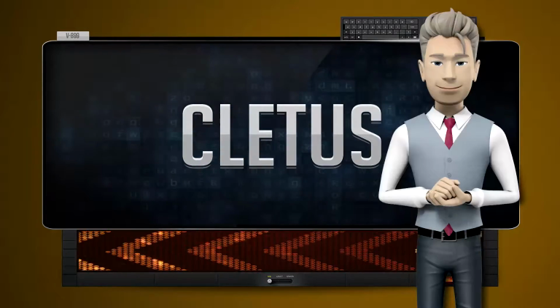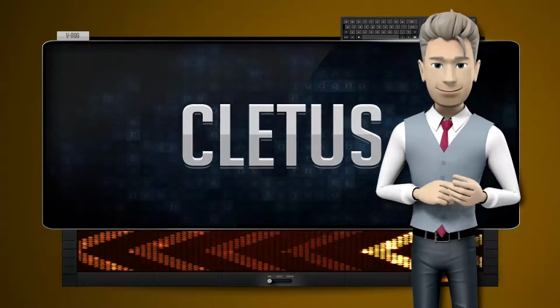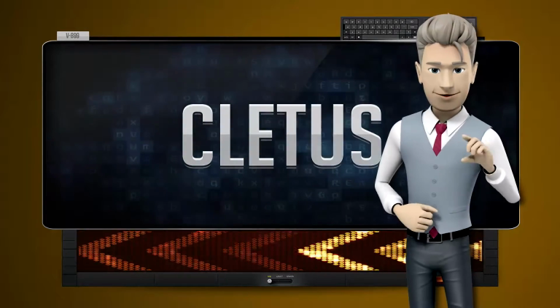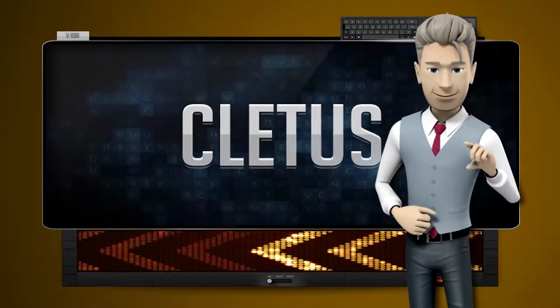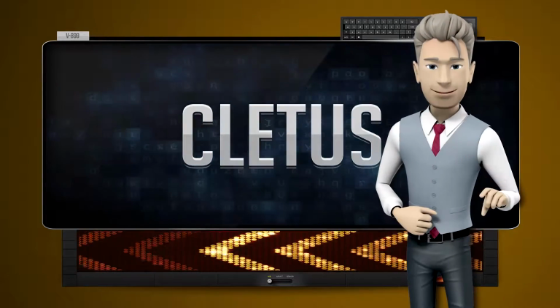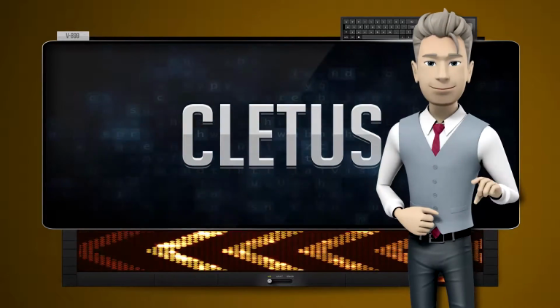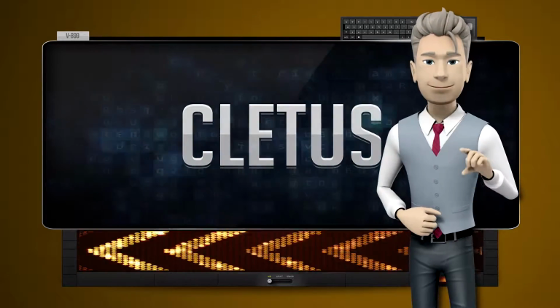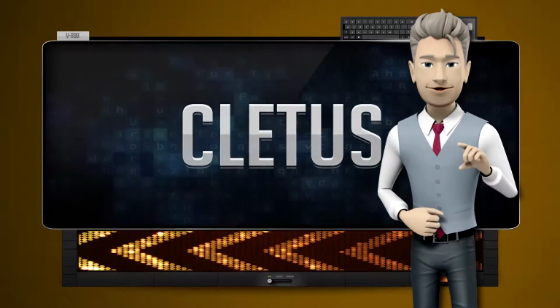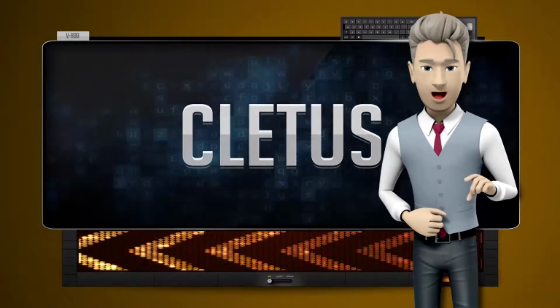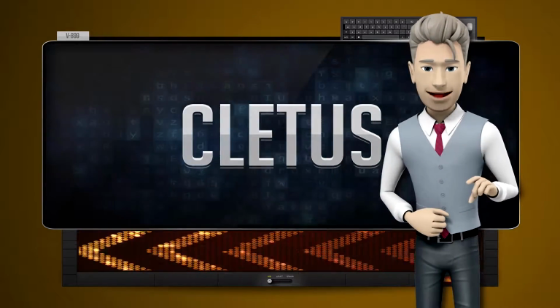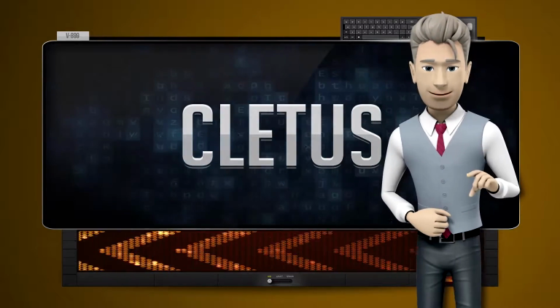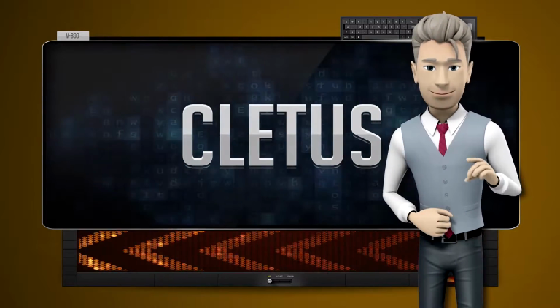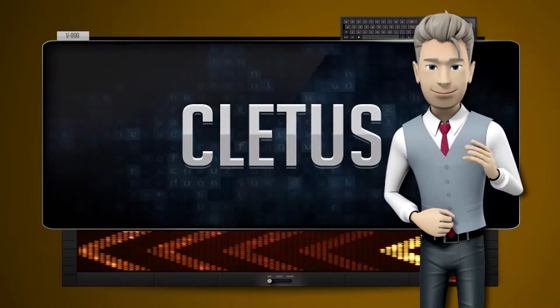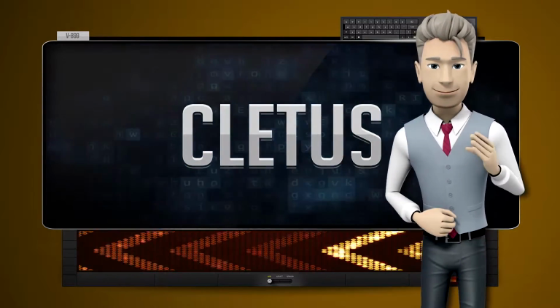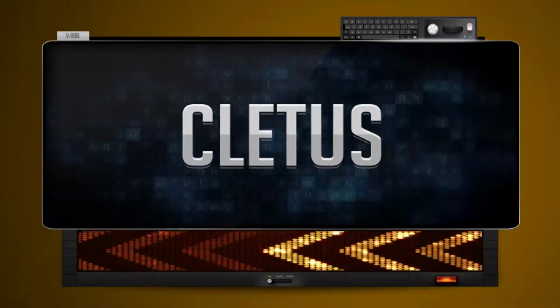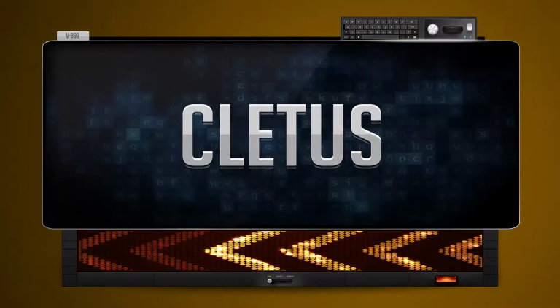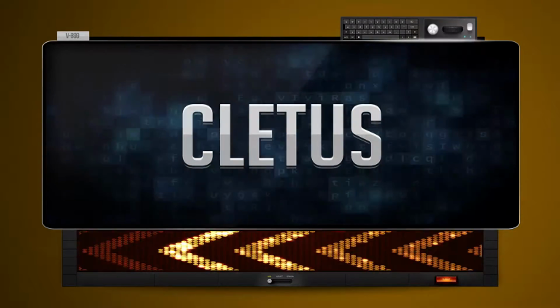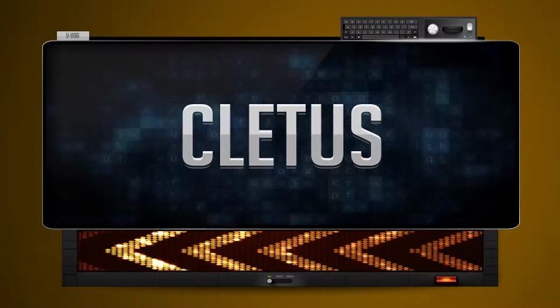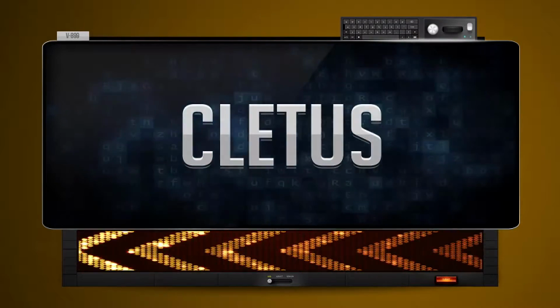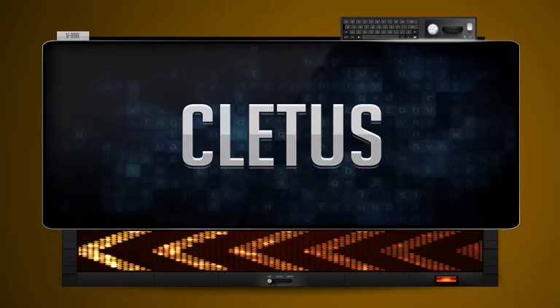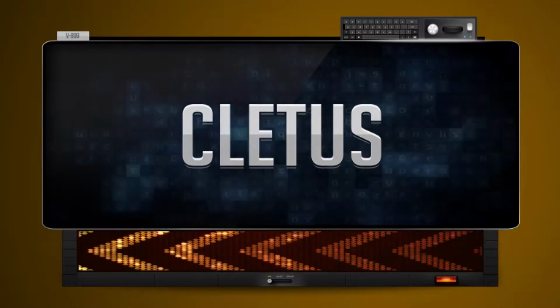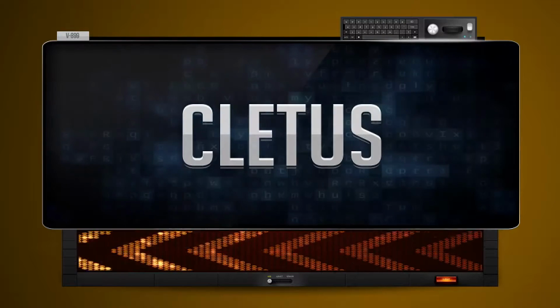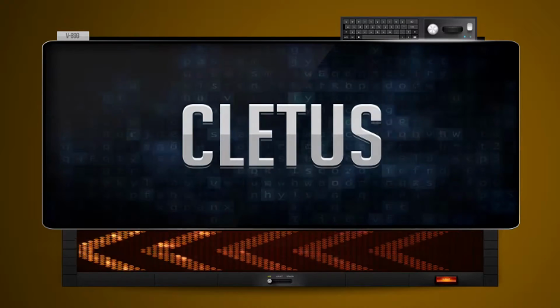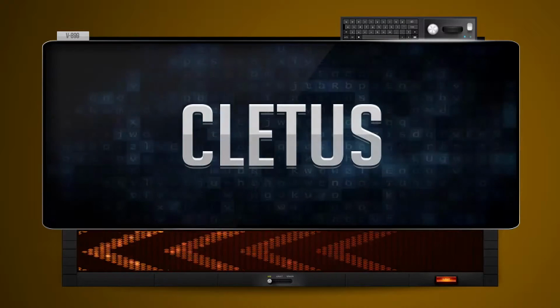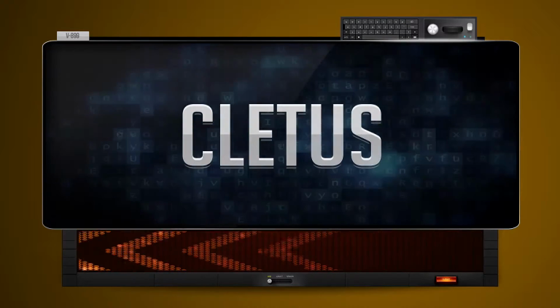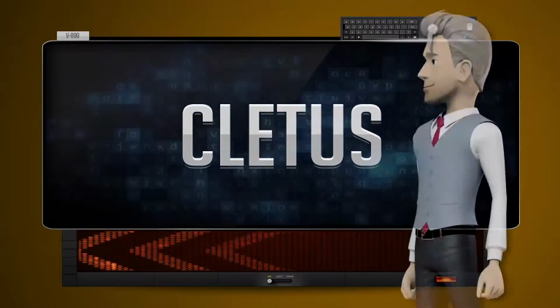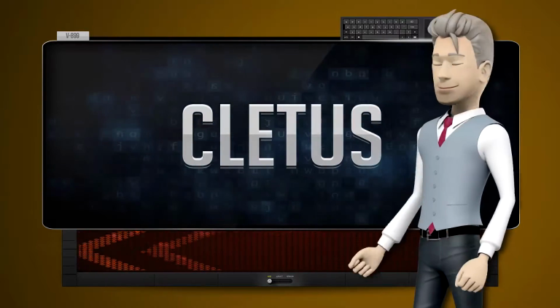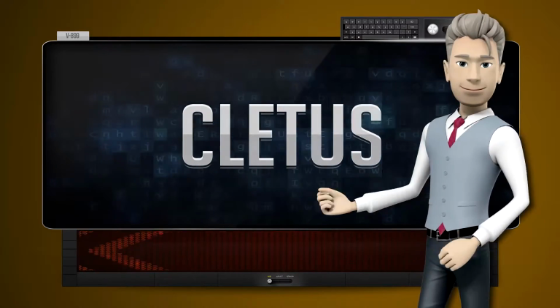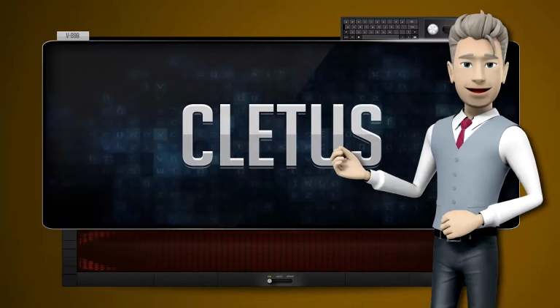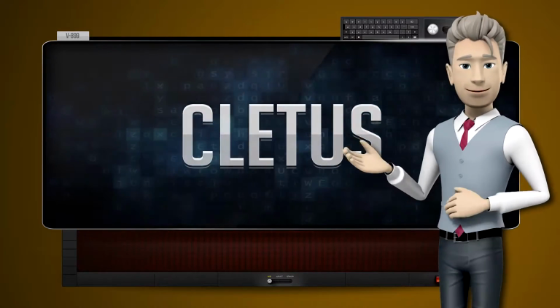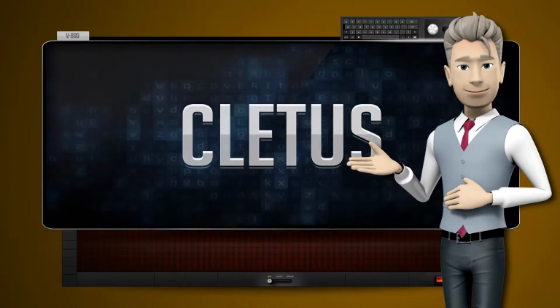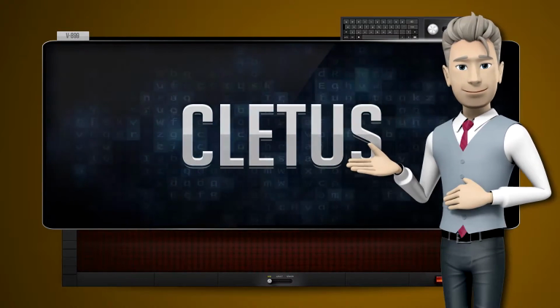One more time. Let's pay close attention. Saddle. Now you try it.